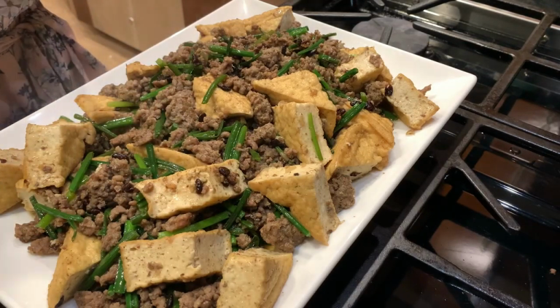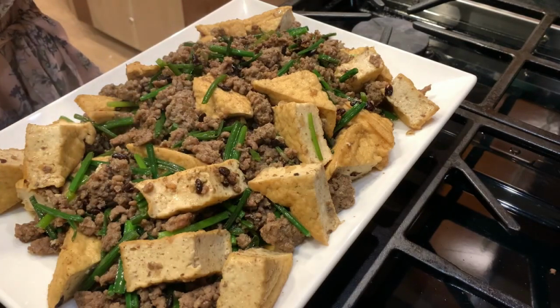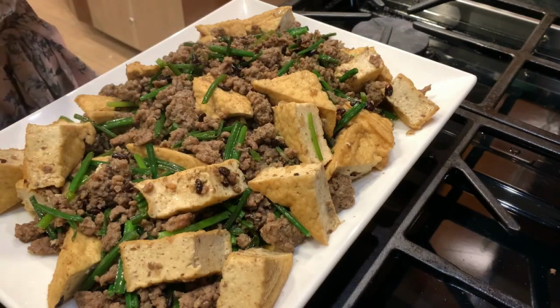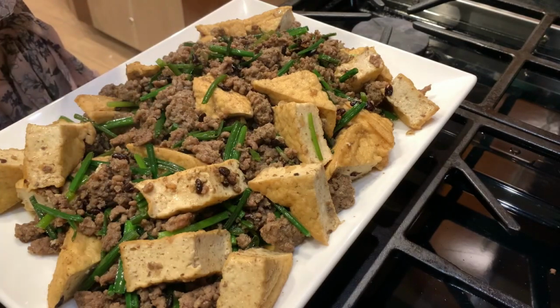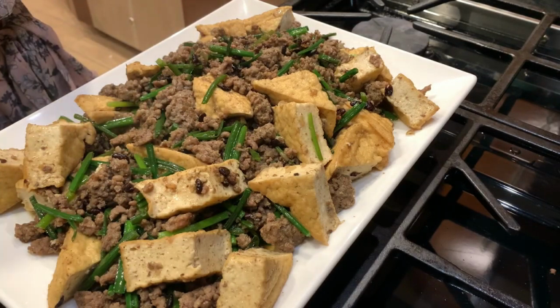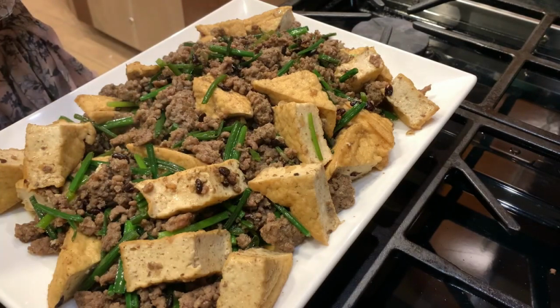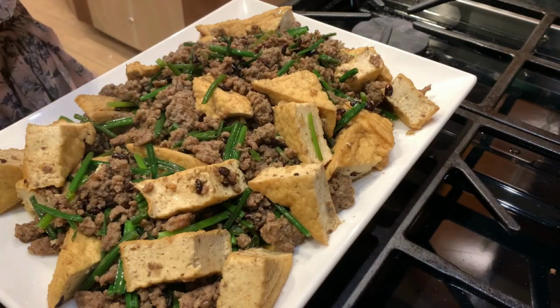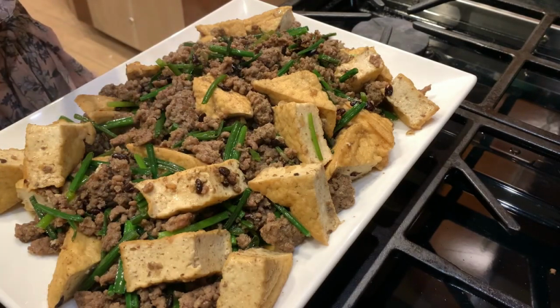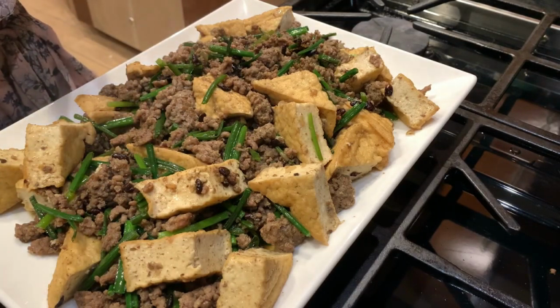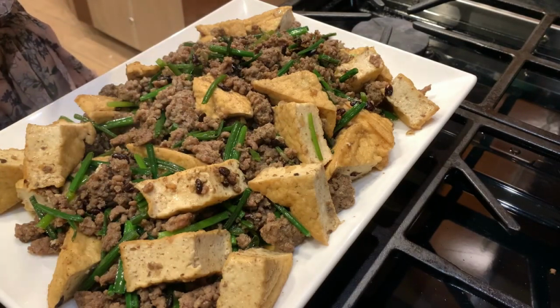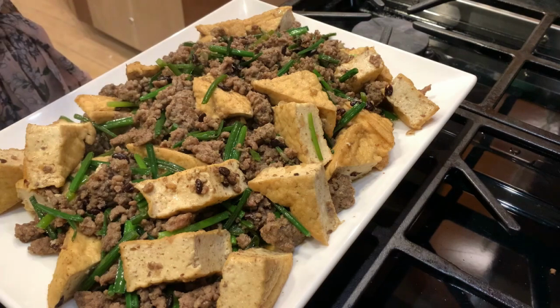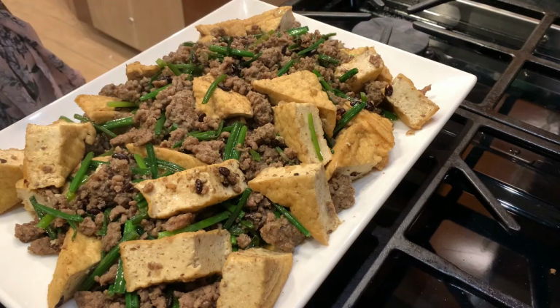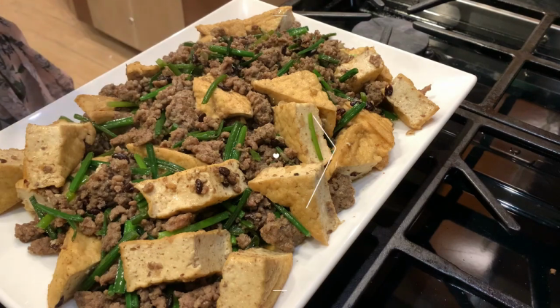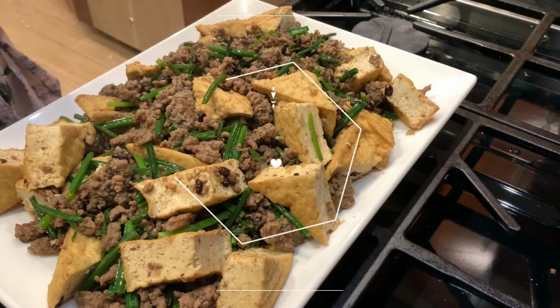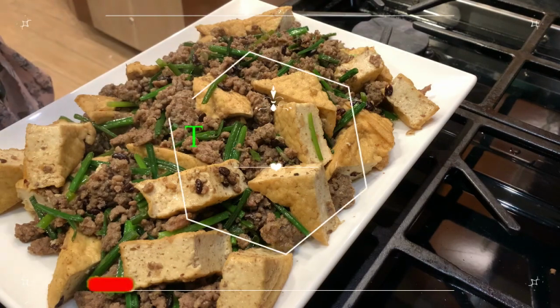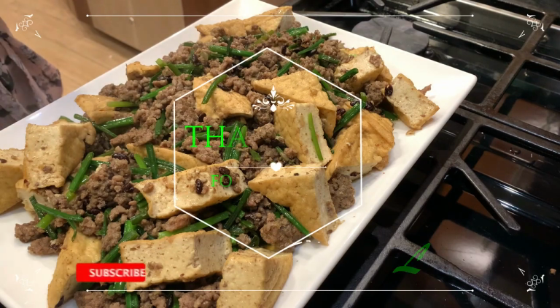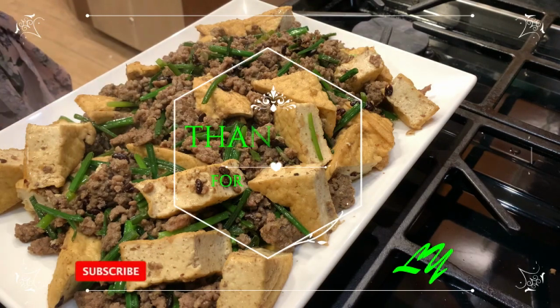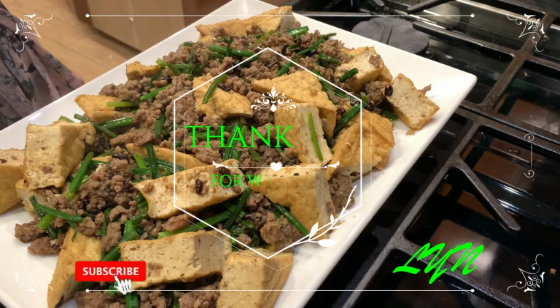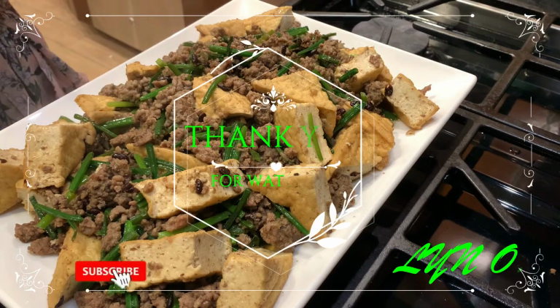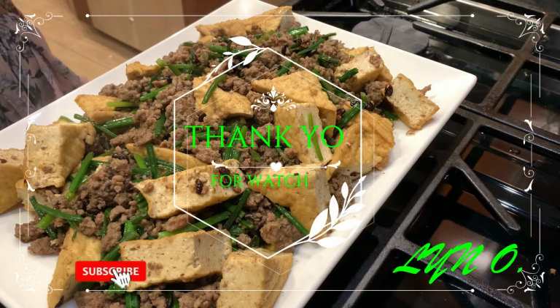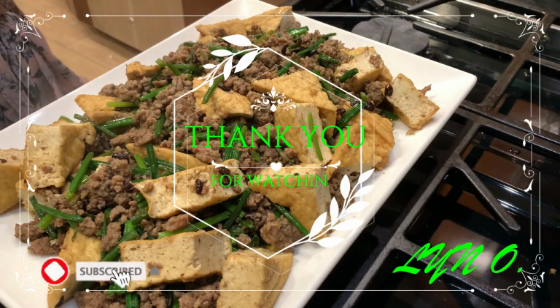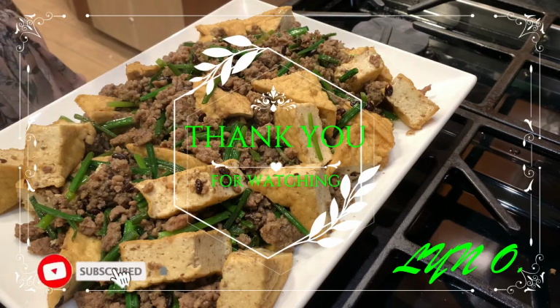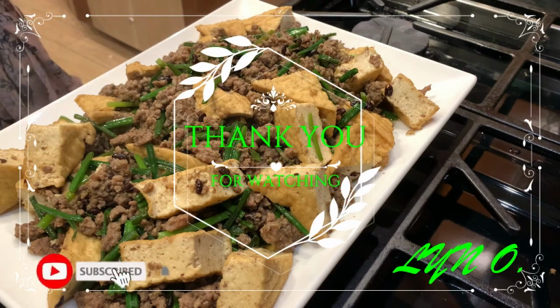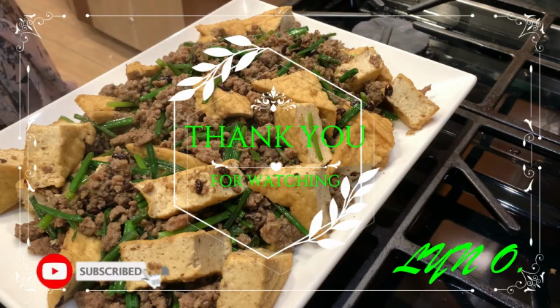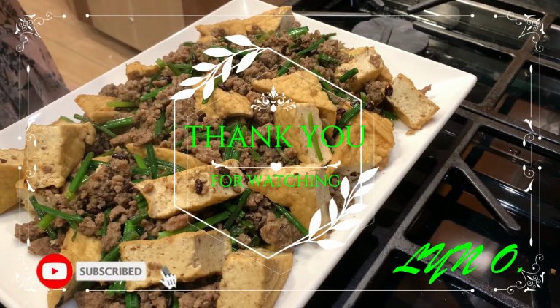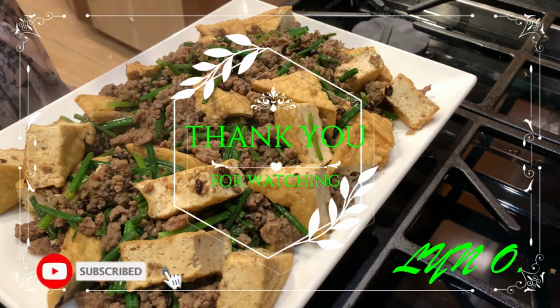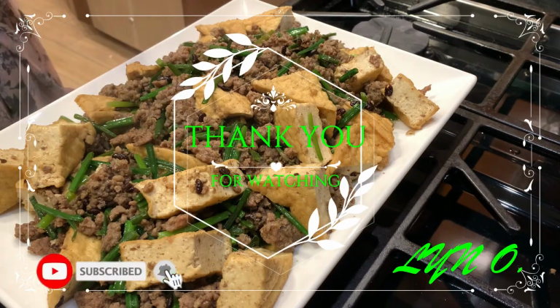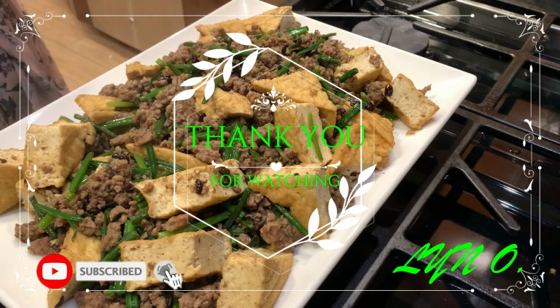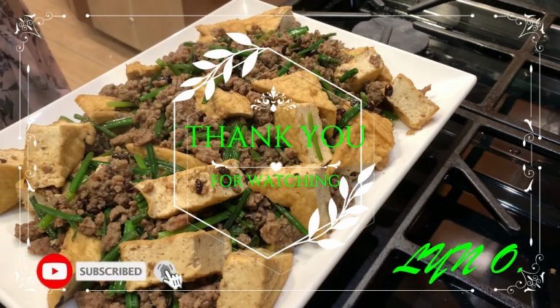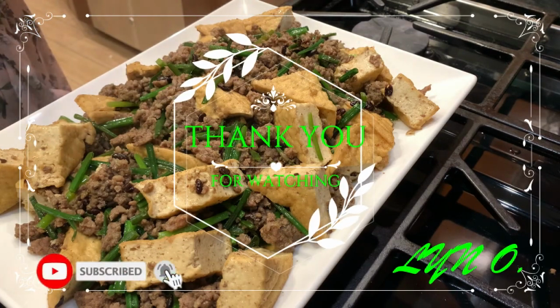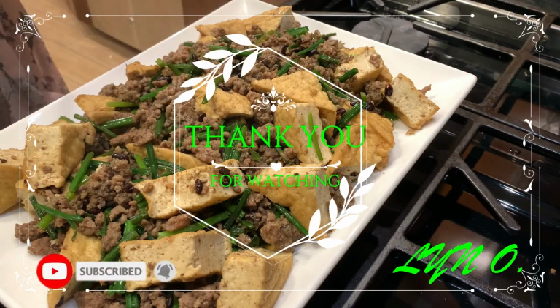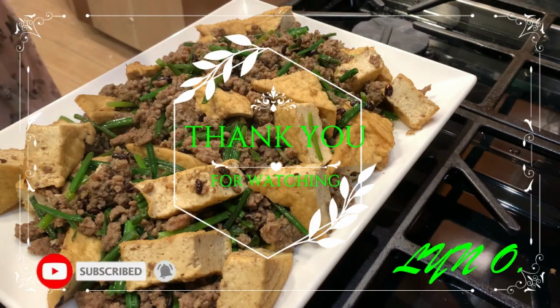Susunod ulit tayo sa mga video guys. Bye bye — thank you so much. Goodbye!